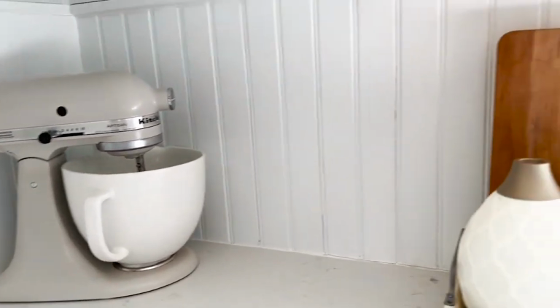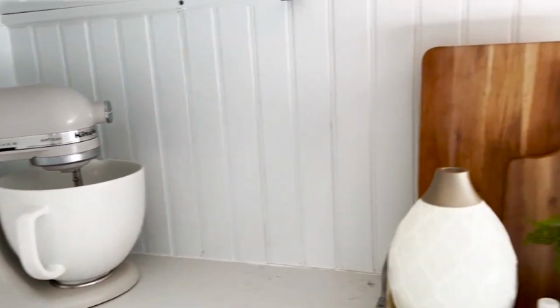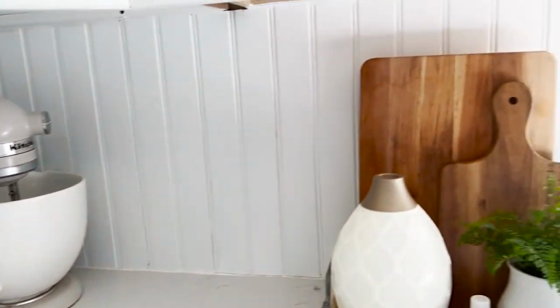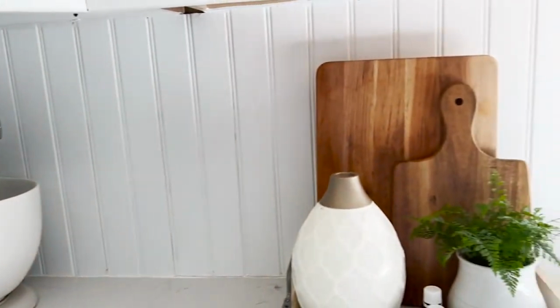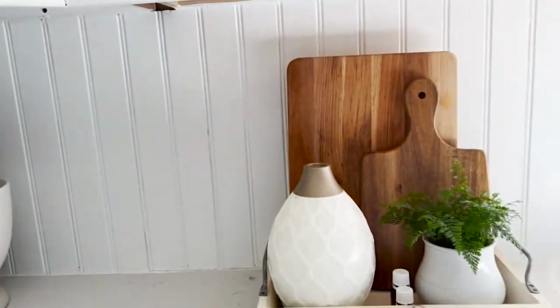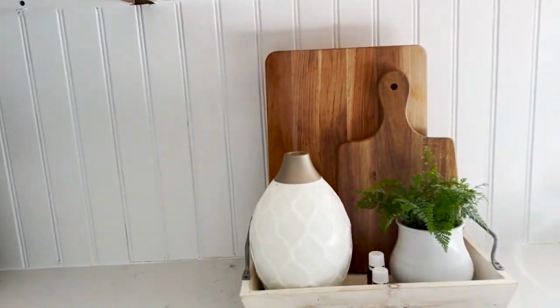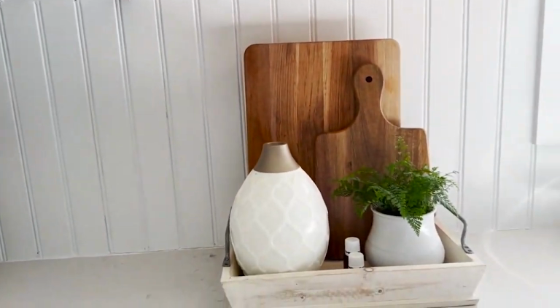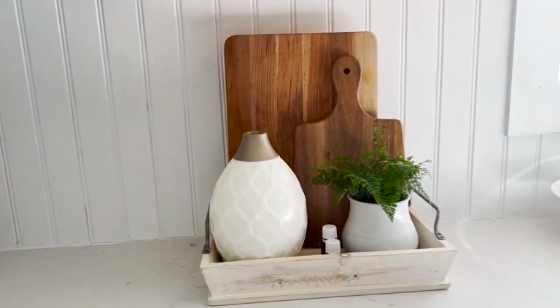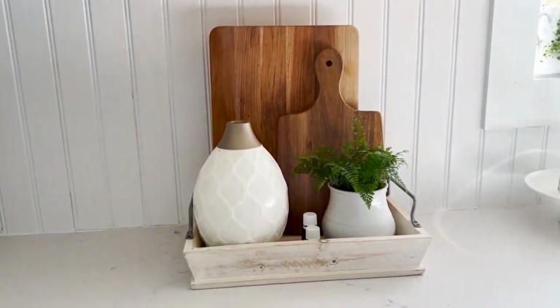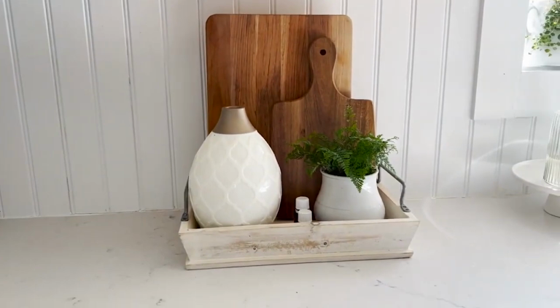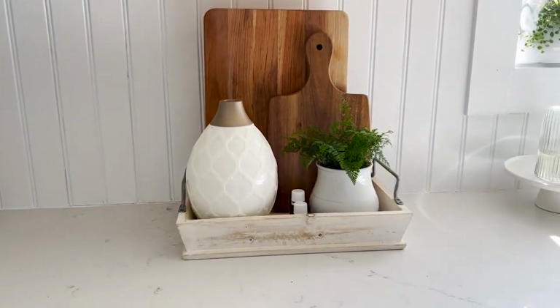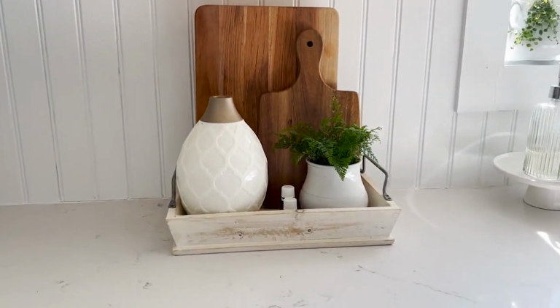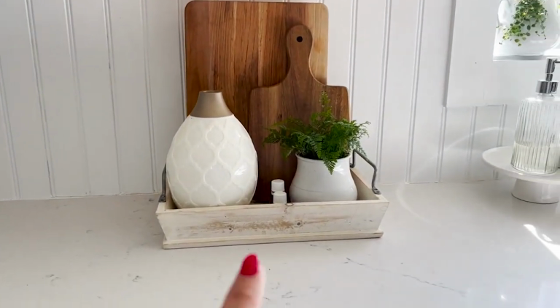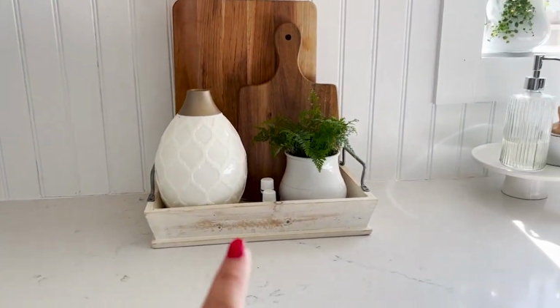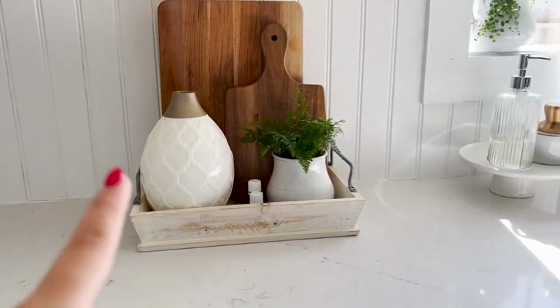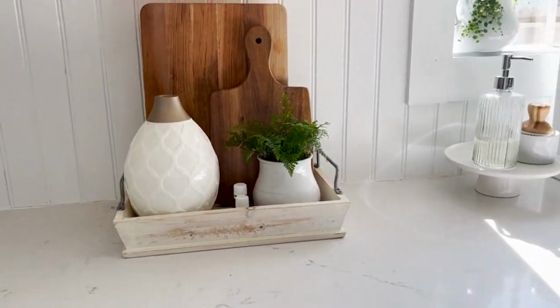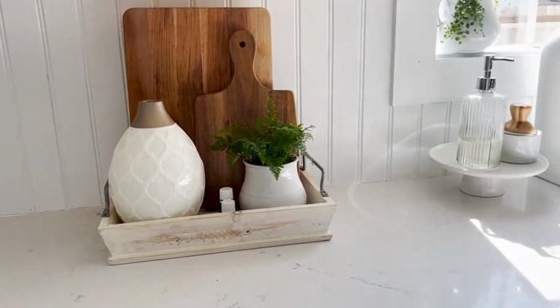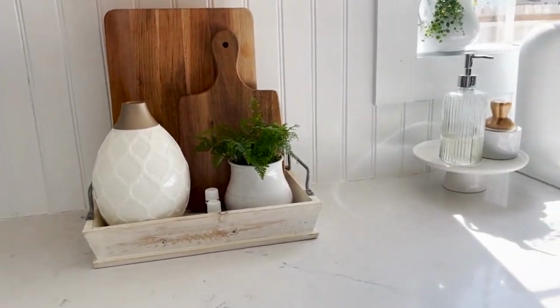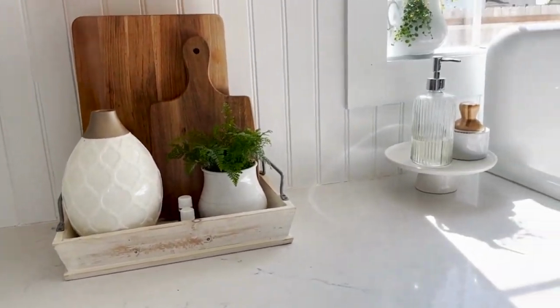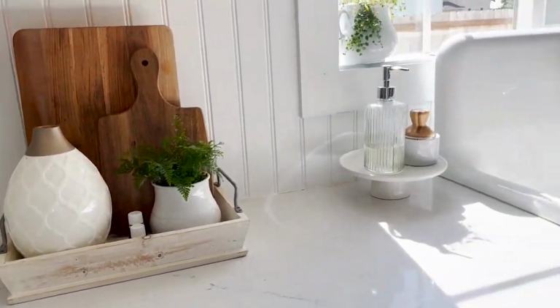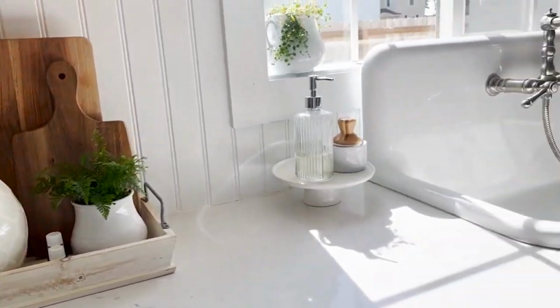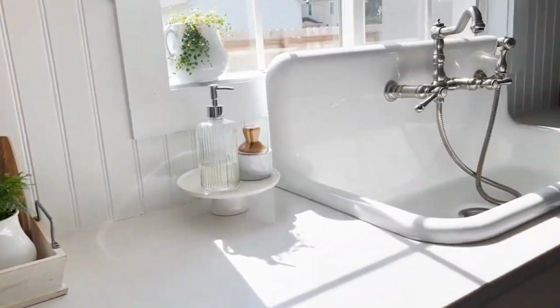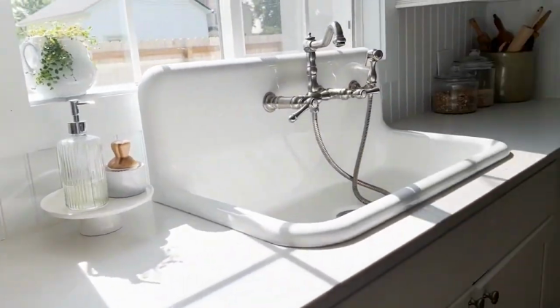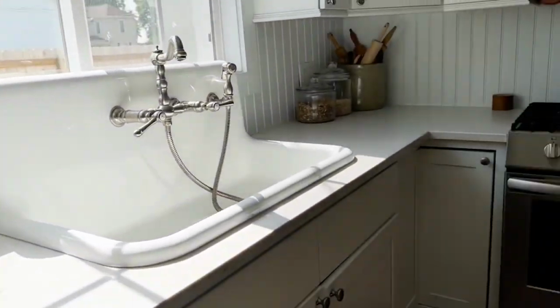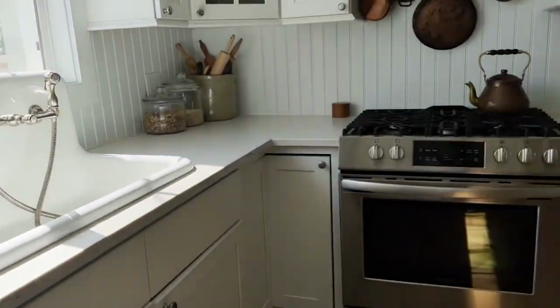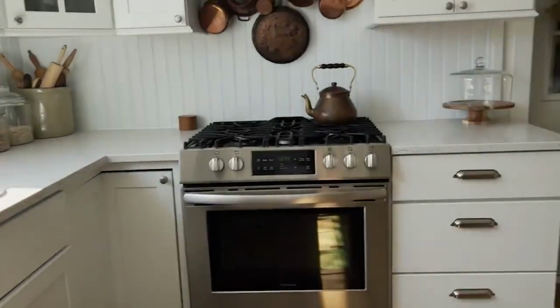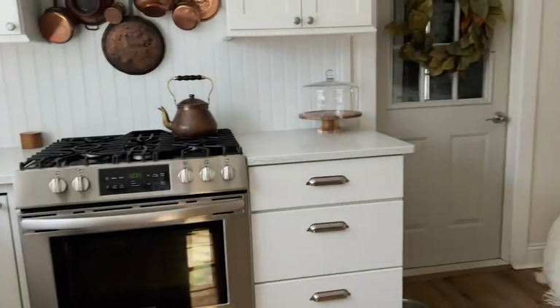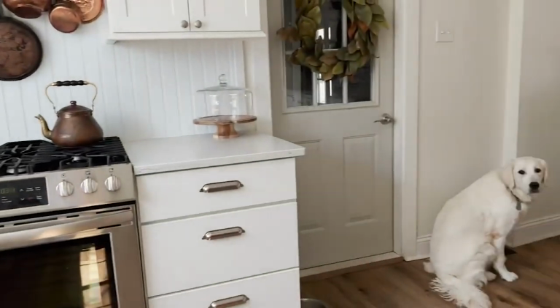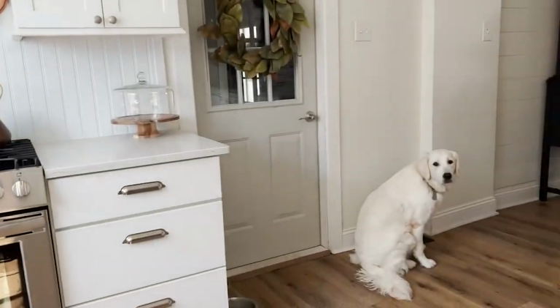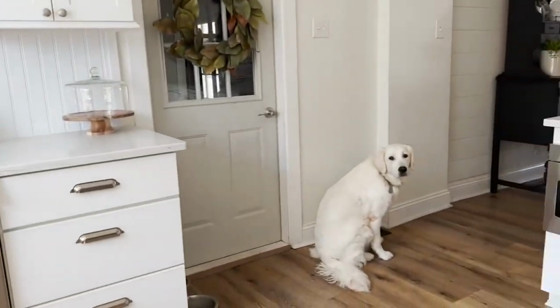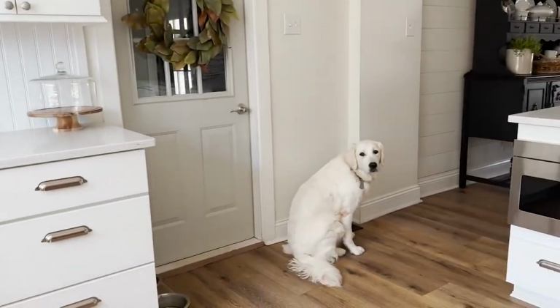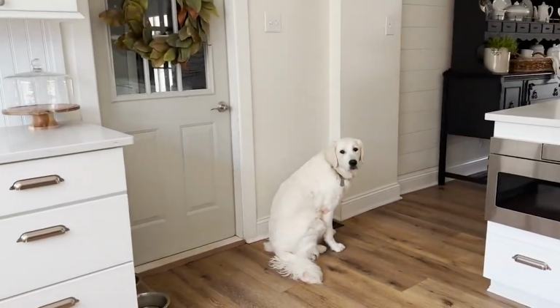And then I love this little vignette with the tray.